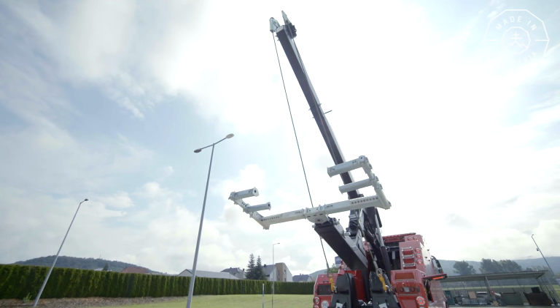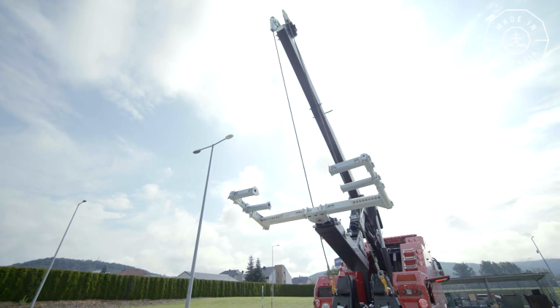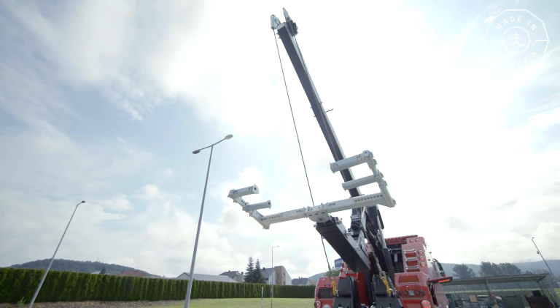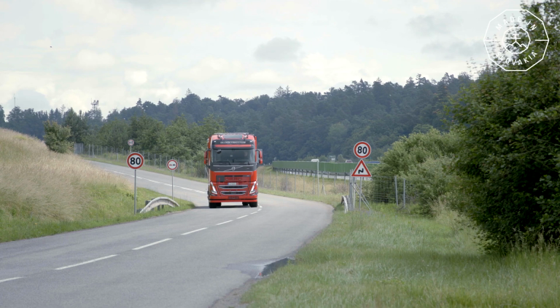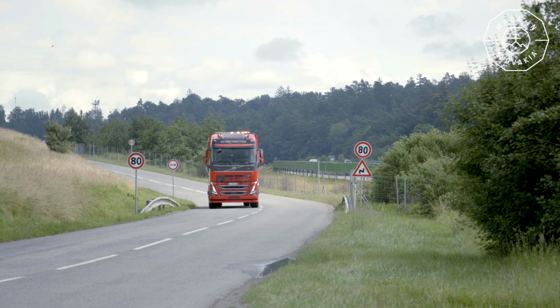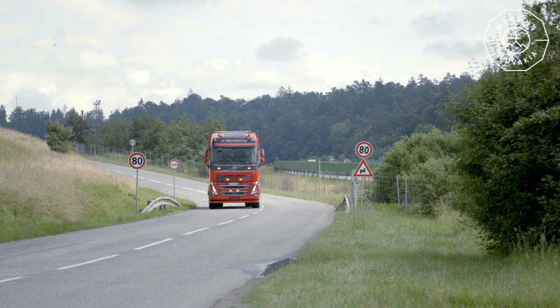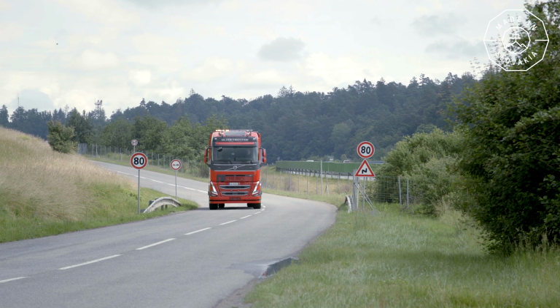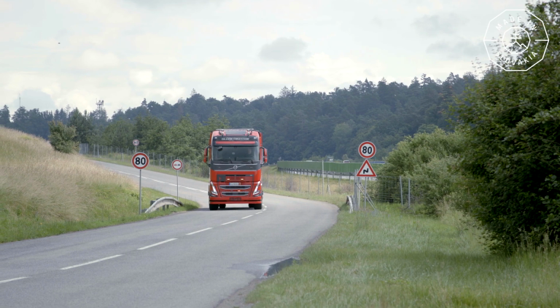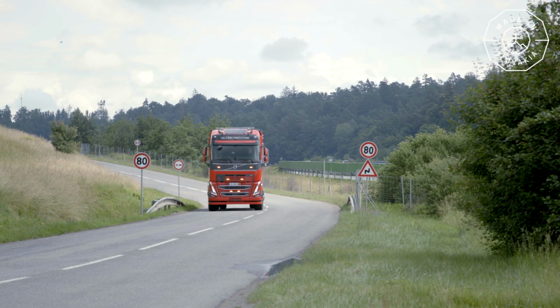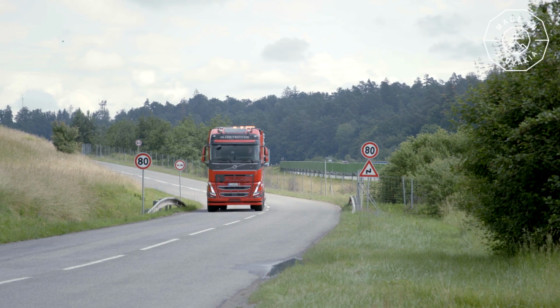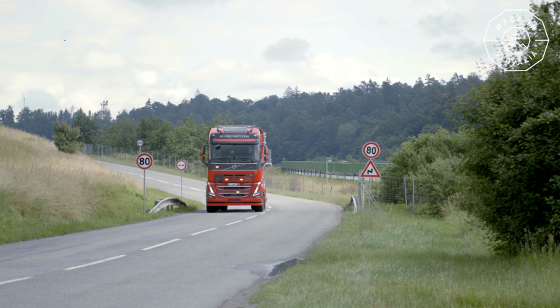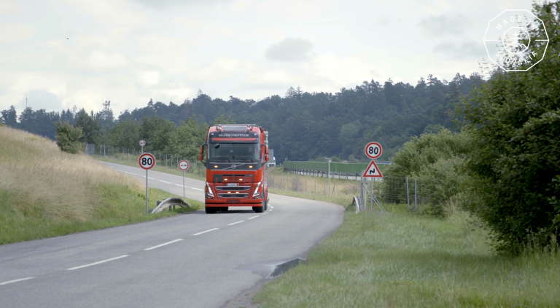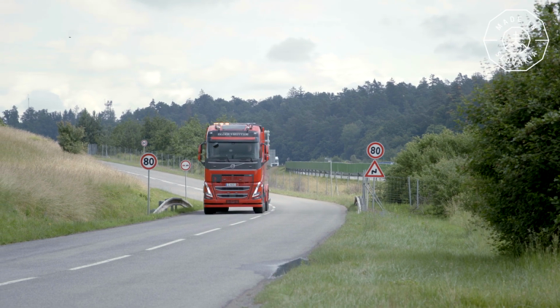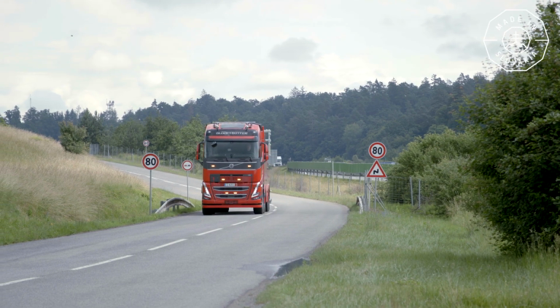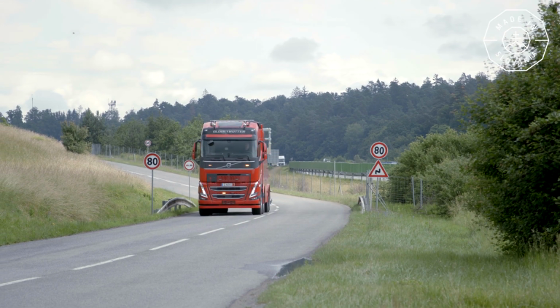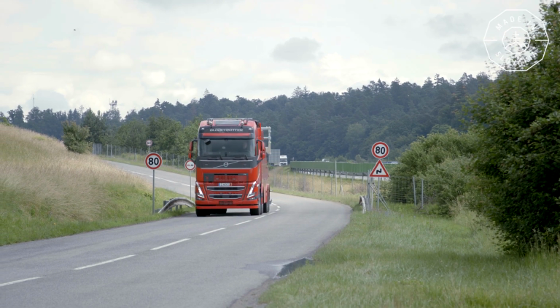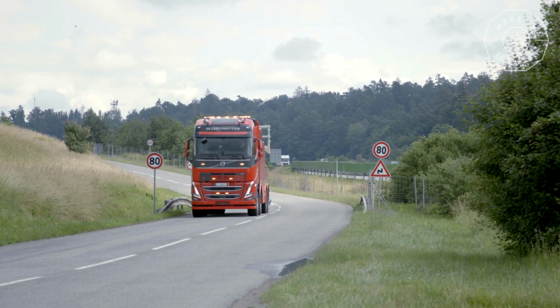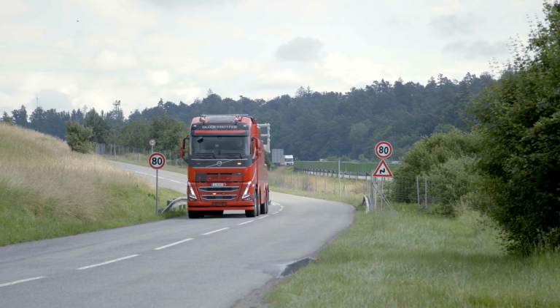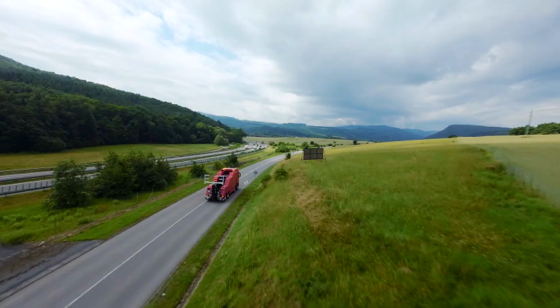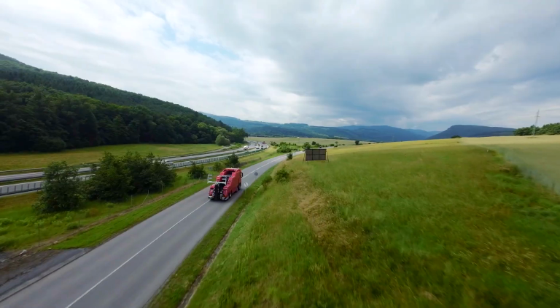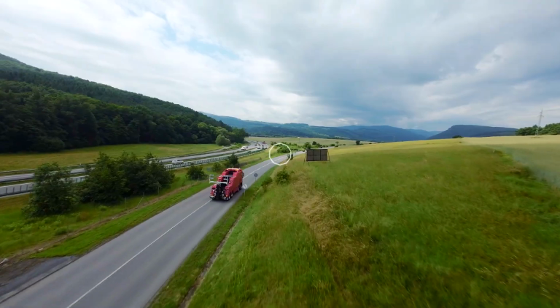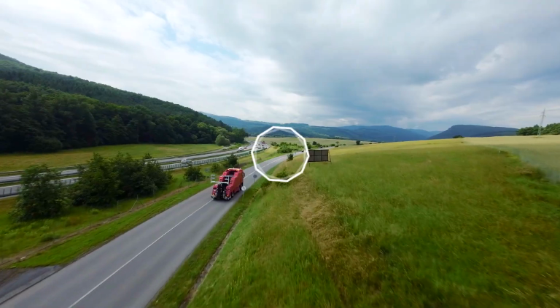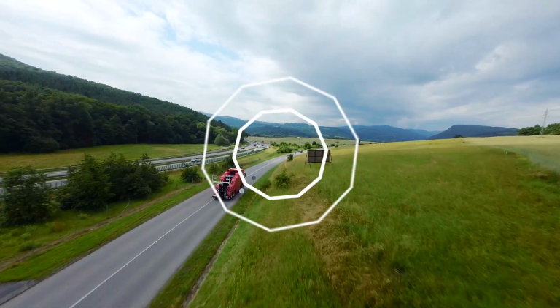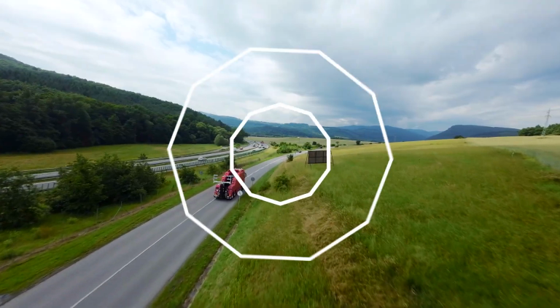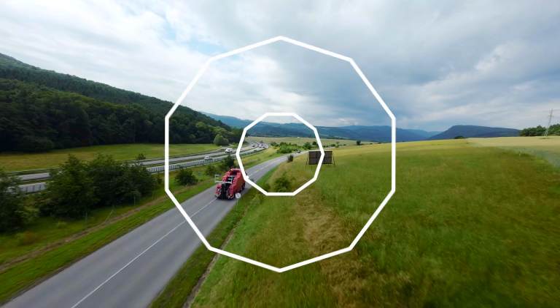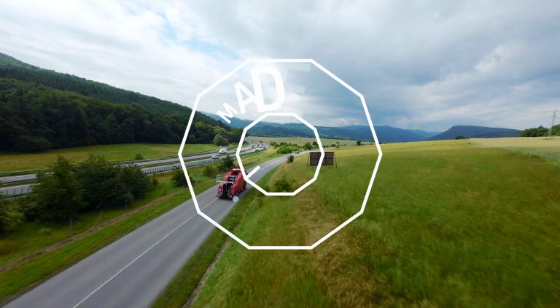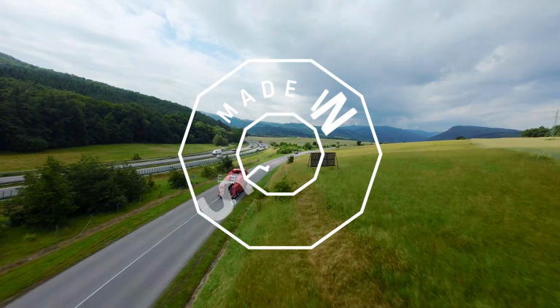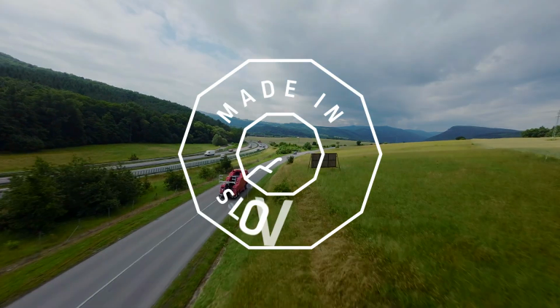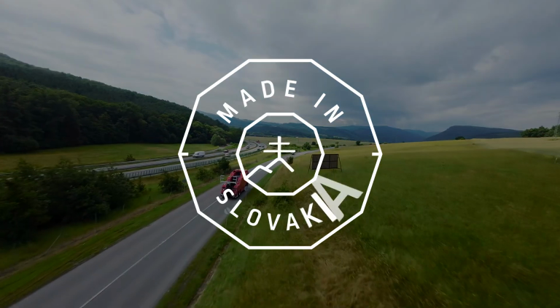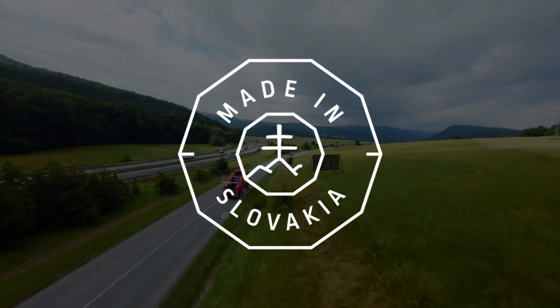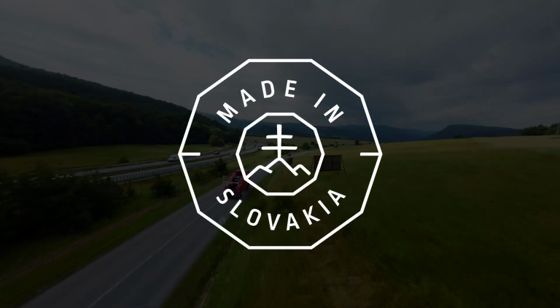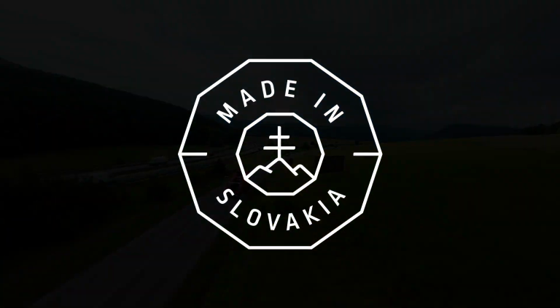The T-Rex rescue vehicle from SL is made in Slovakia.